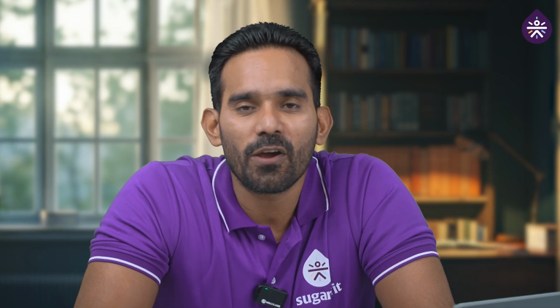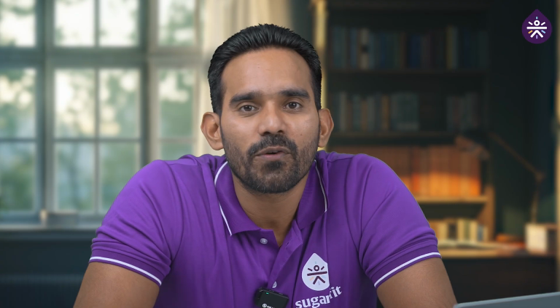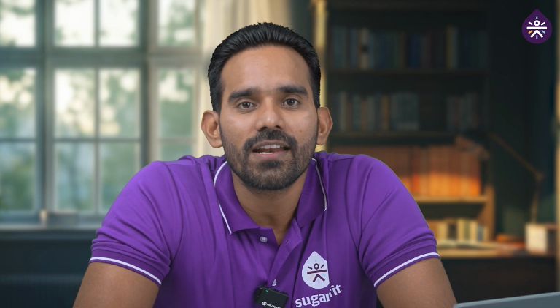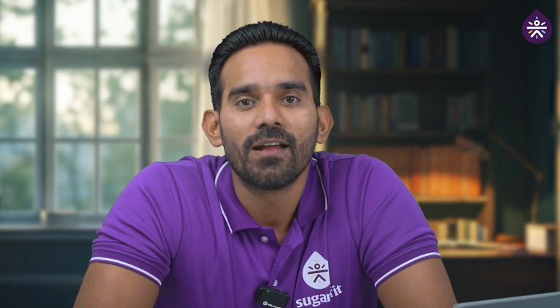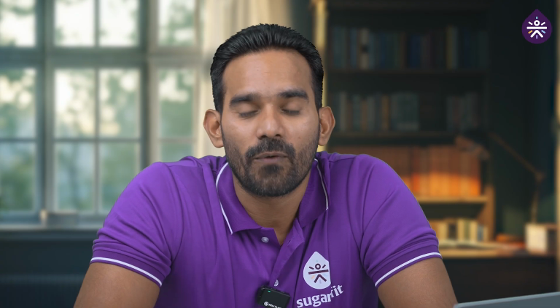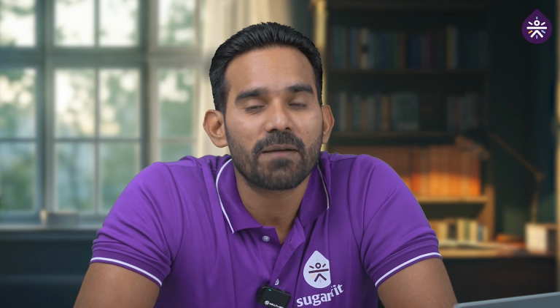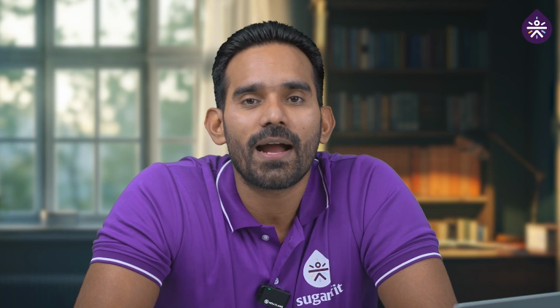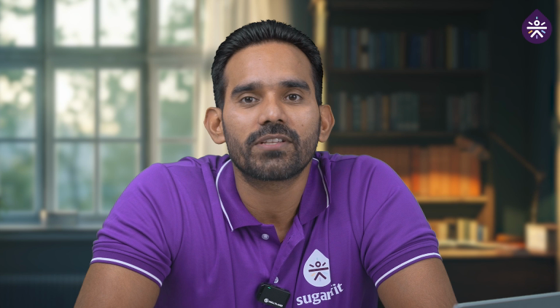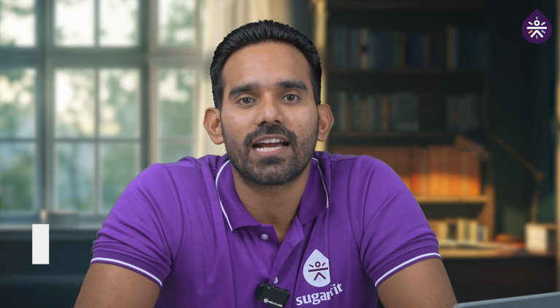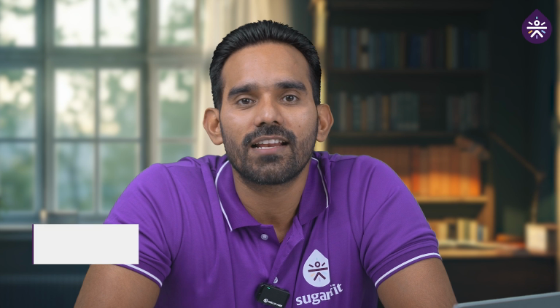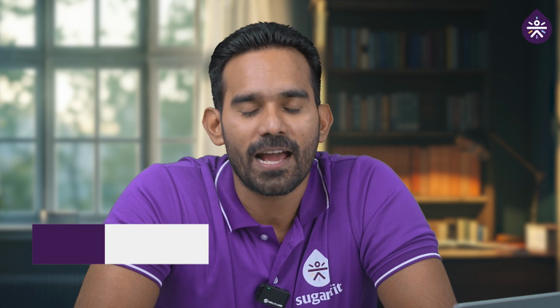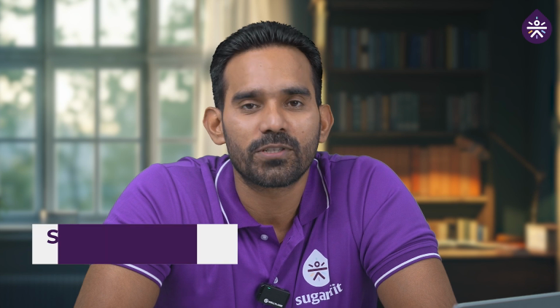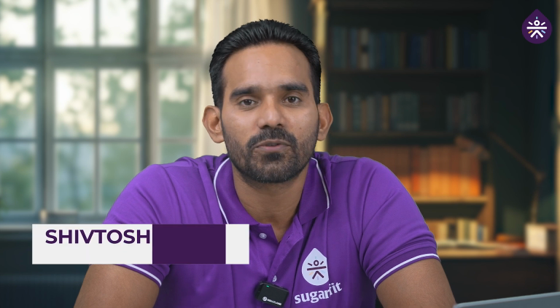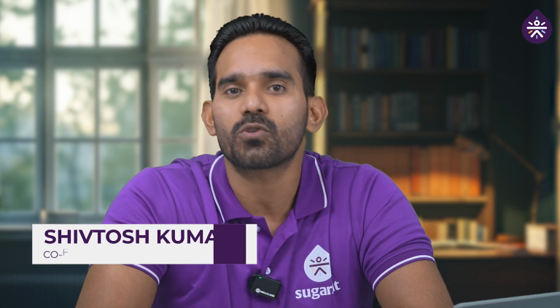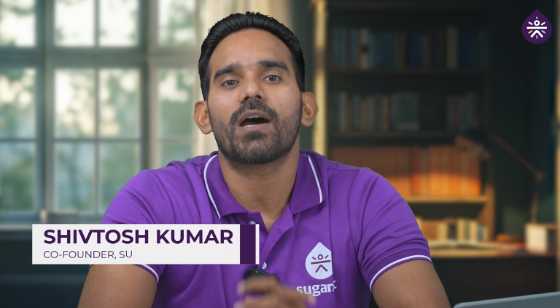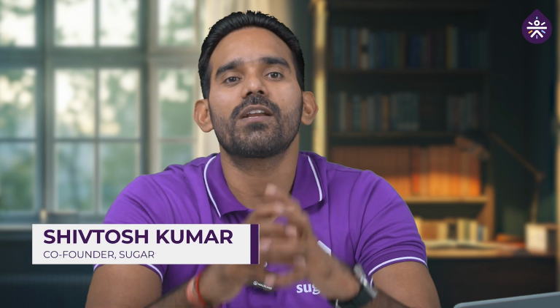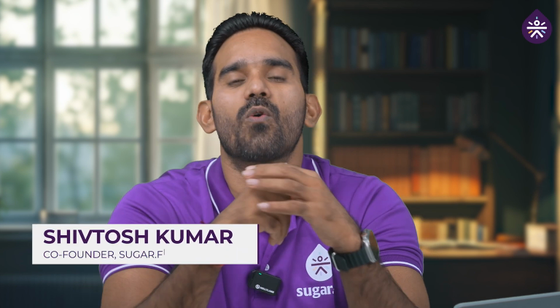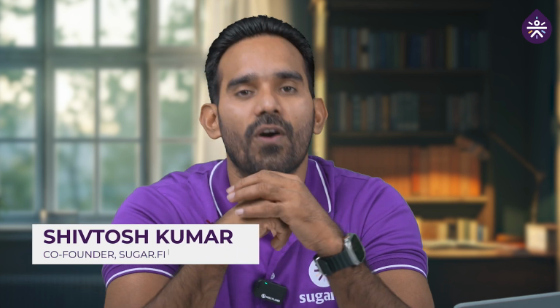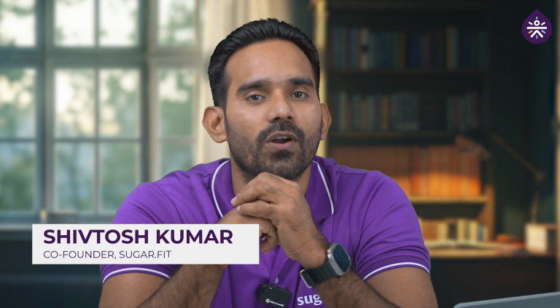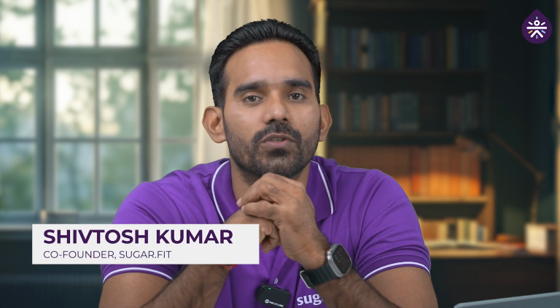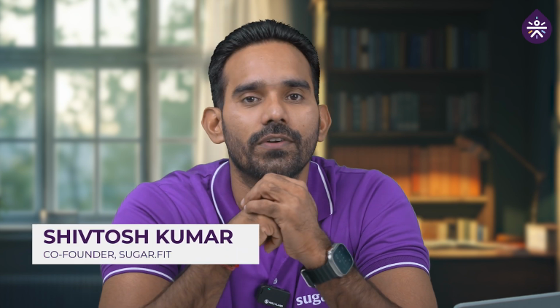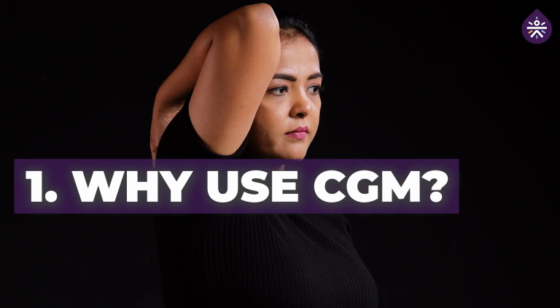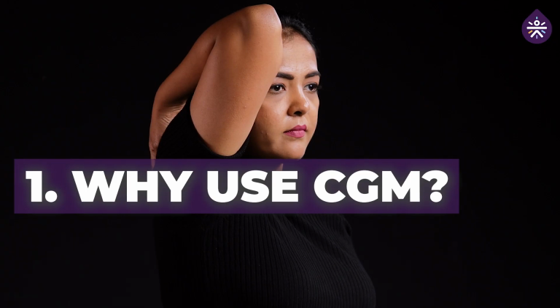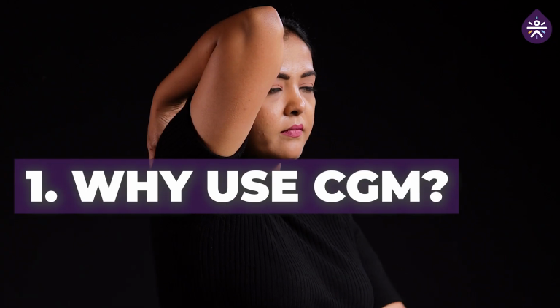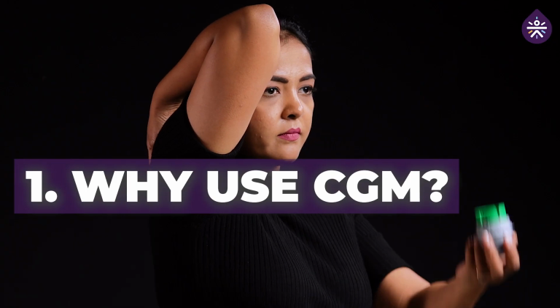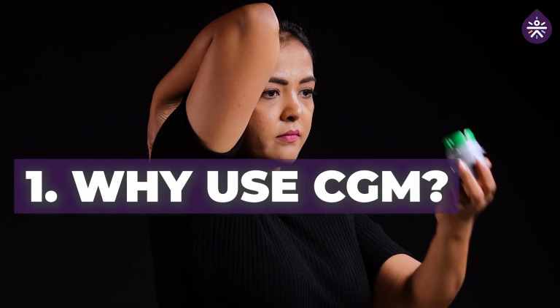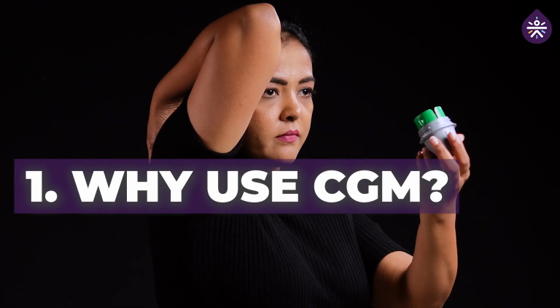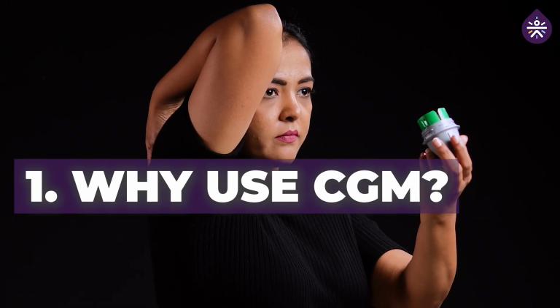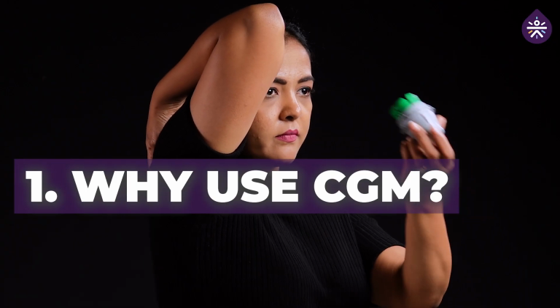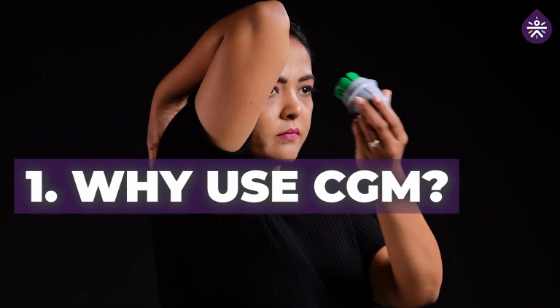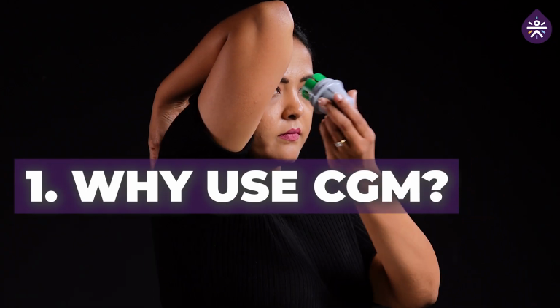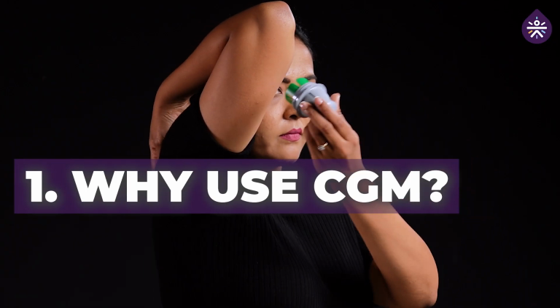Hello everyone, welcome back to the channel. I'm Shifthosh Kumar, co-founder of SugarFit. First up — why use CGM?